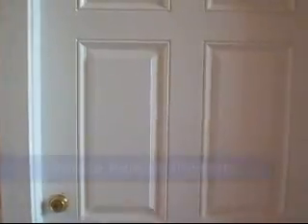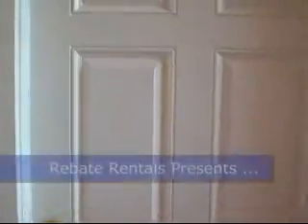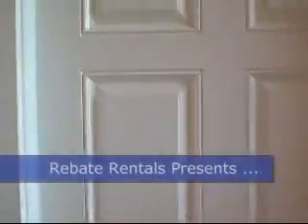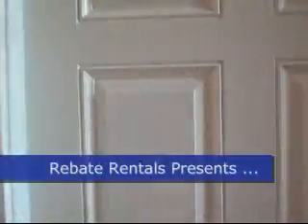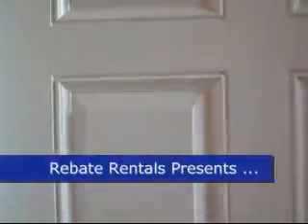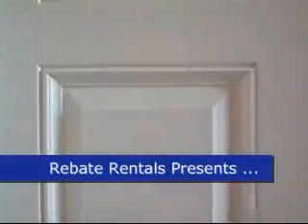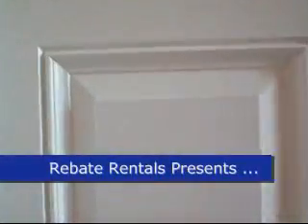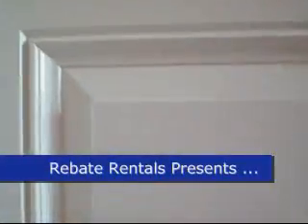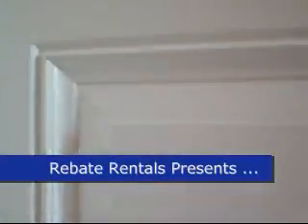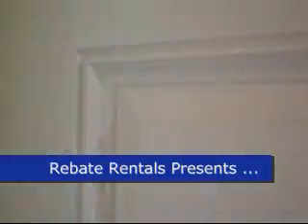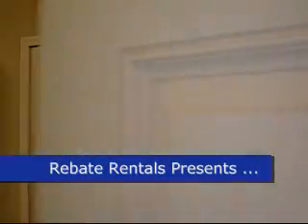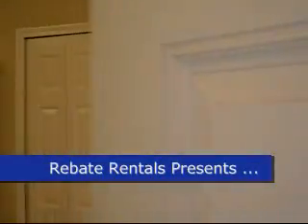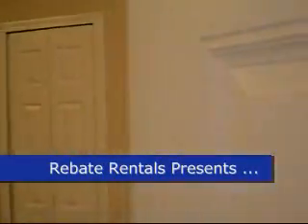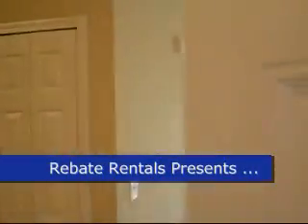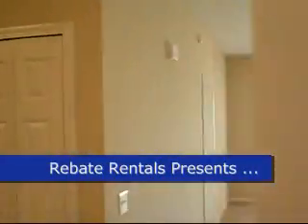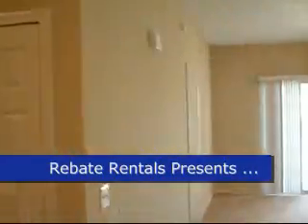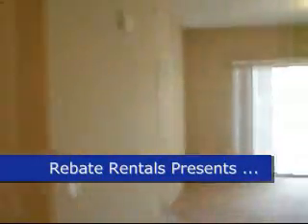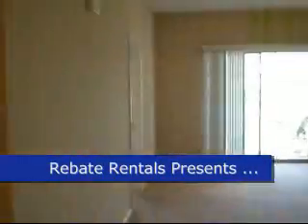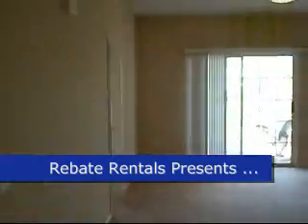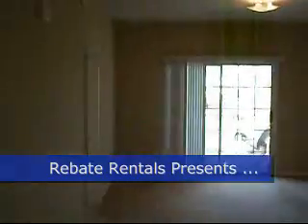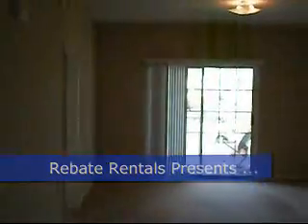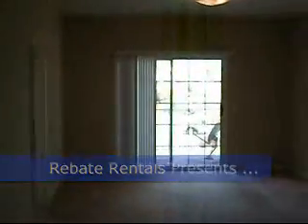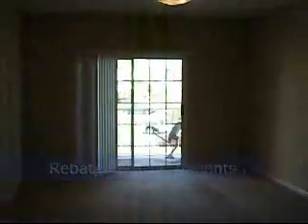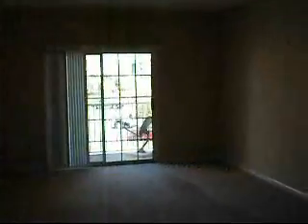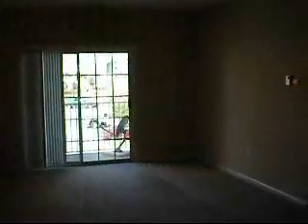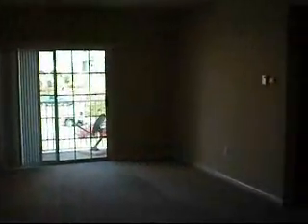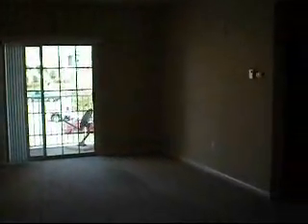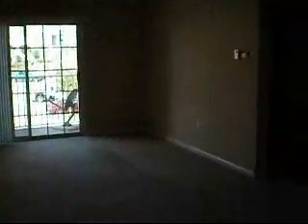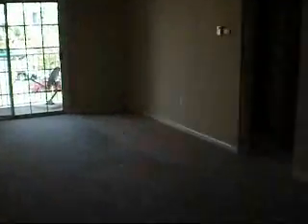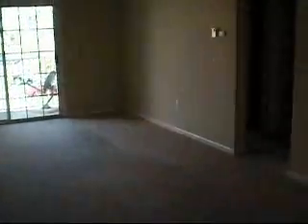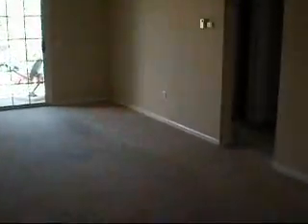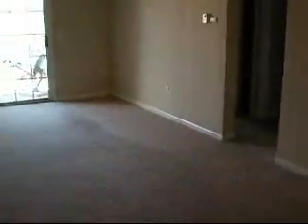RebateRentals.com presents Summer Key Condominiums. This is a three-bedroom, two-bath condominium flat.